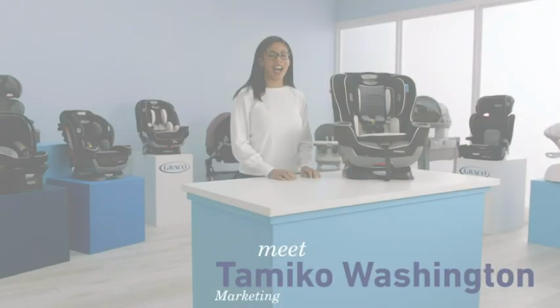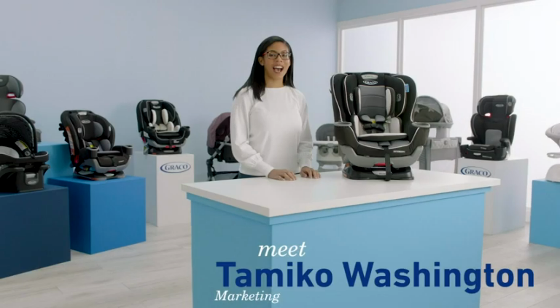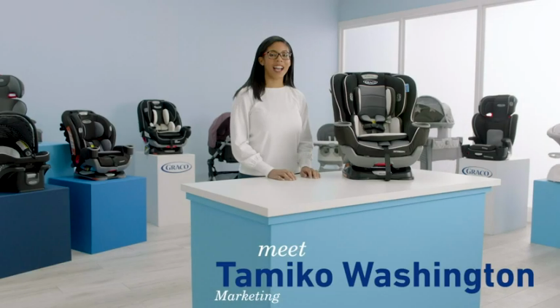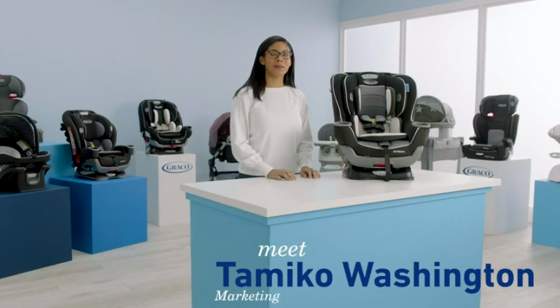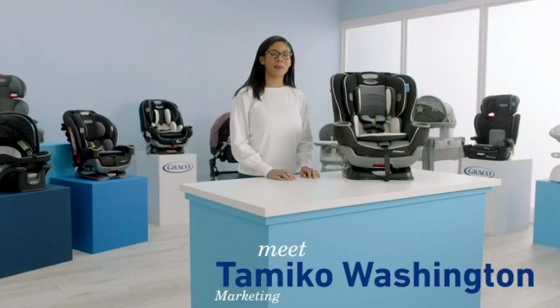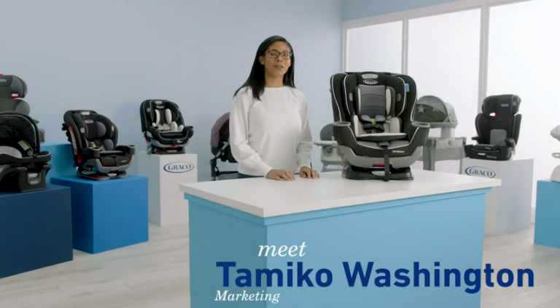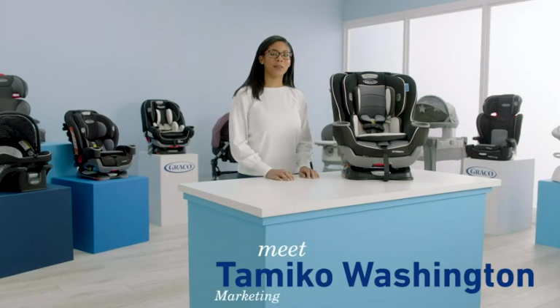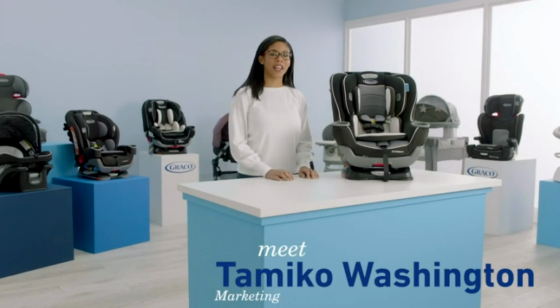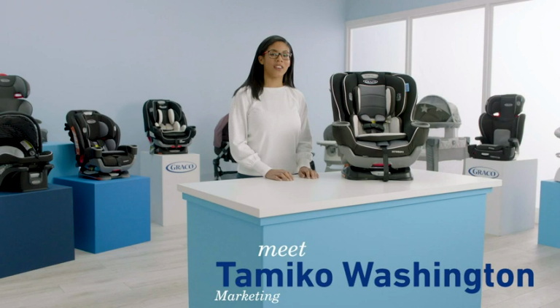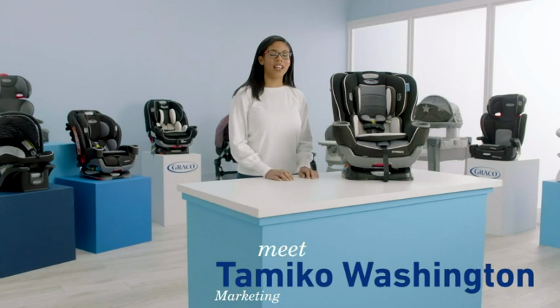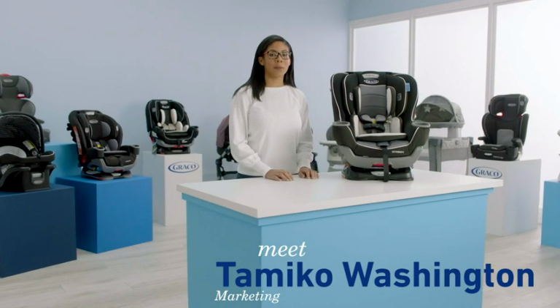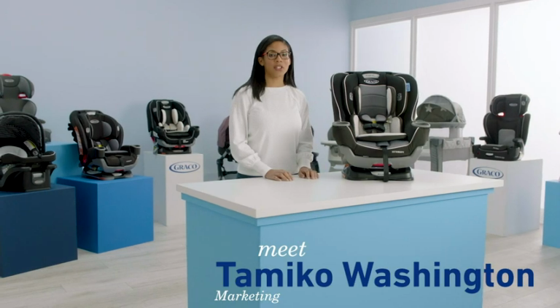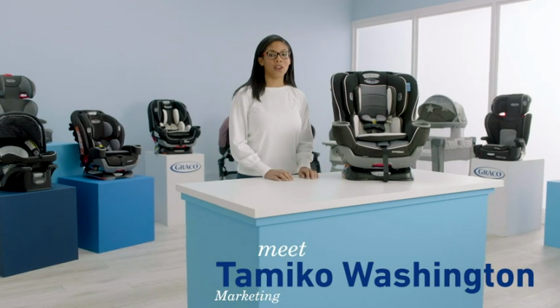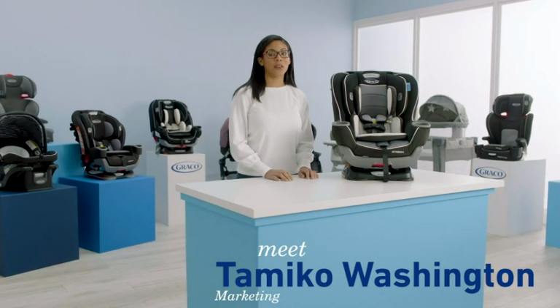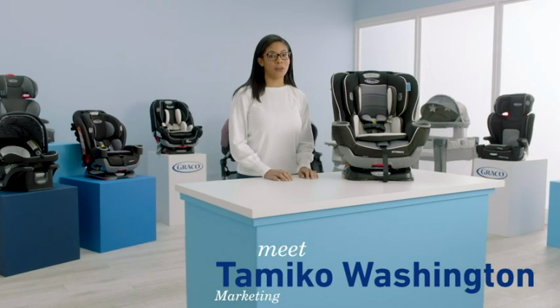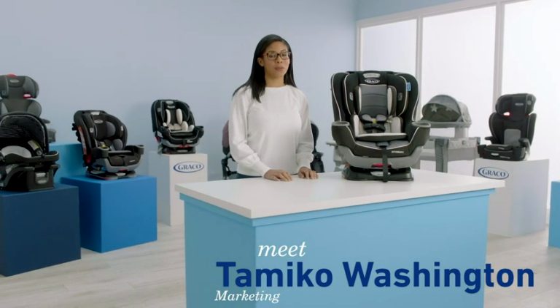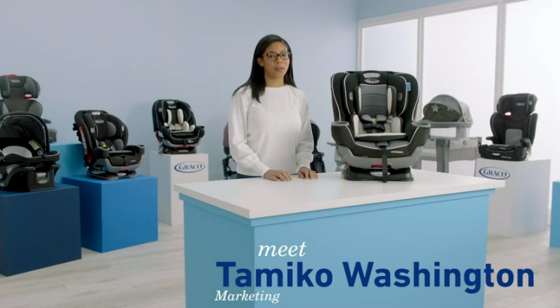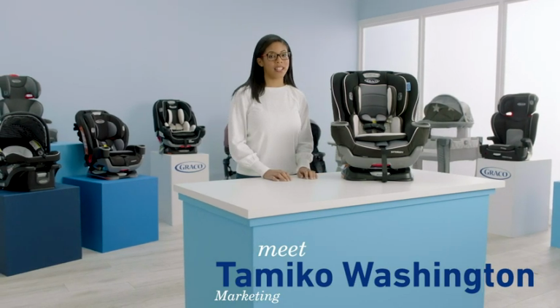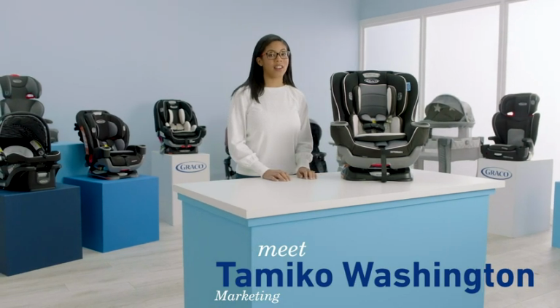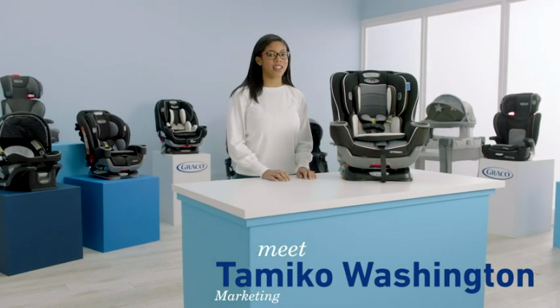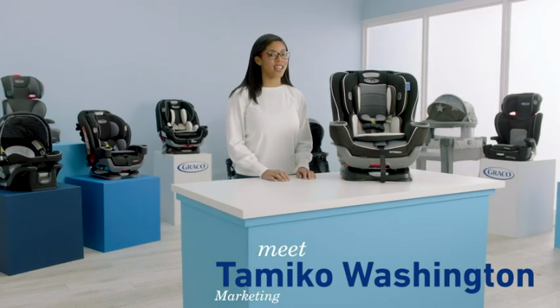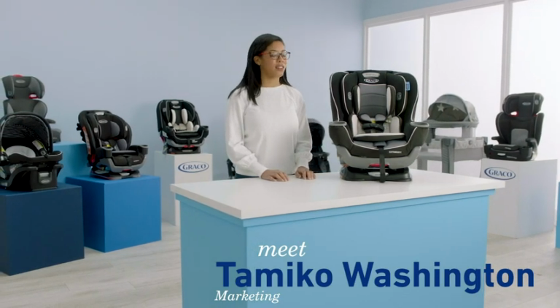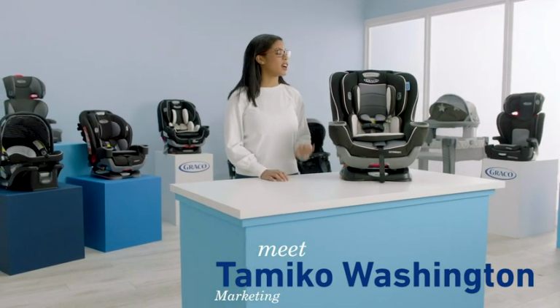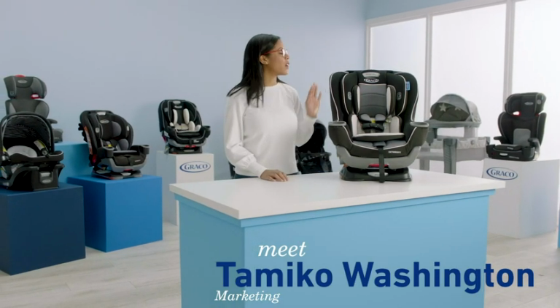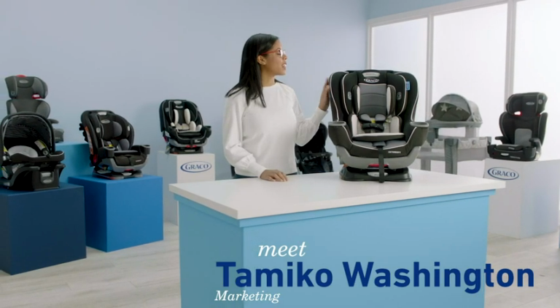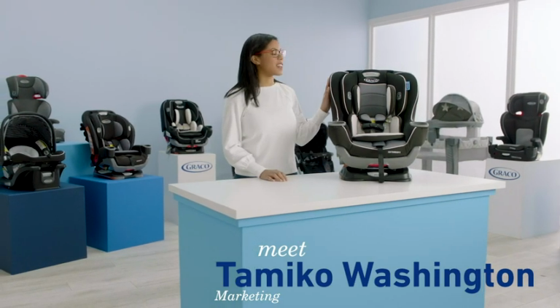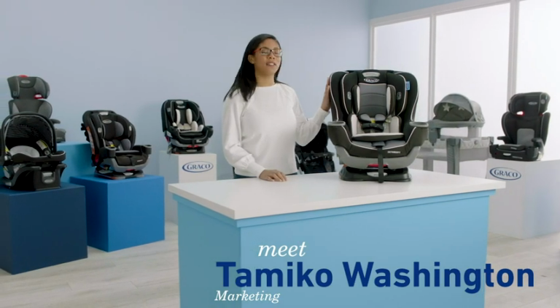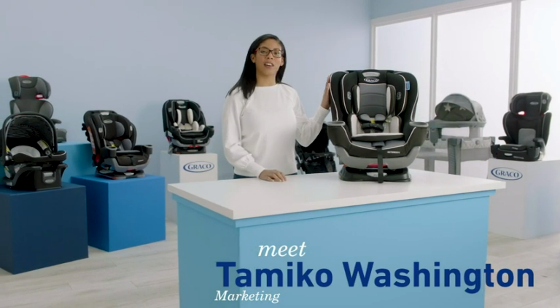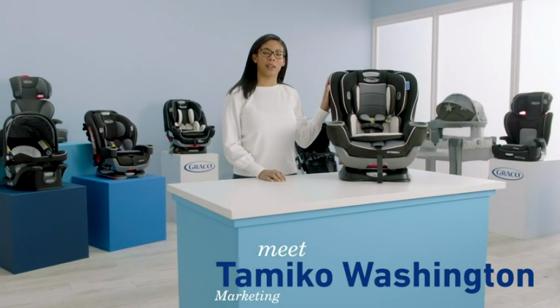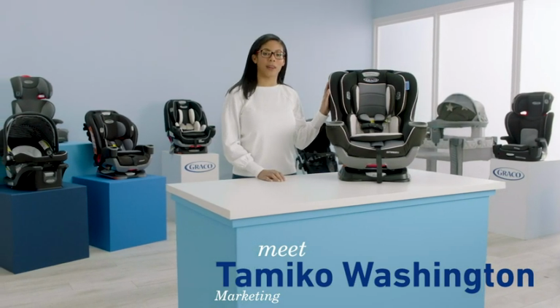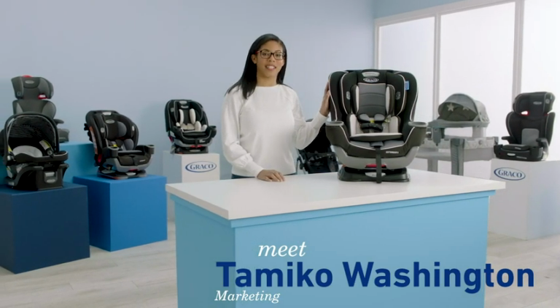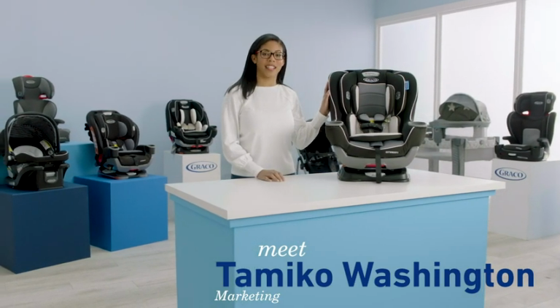Hi, I'm Tomiko from Graco and I'm going to show you how to remove and replace the car seat cover on the Extend-A-Fit convertible car seat.